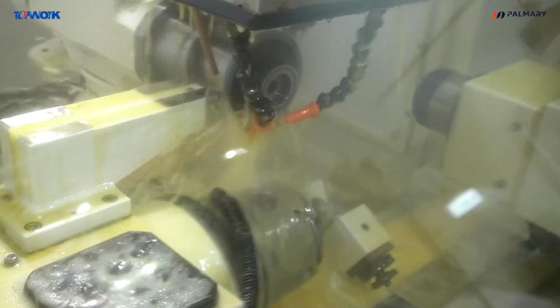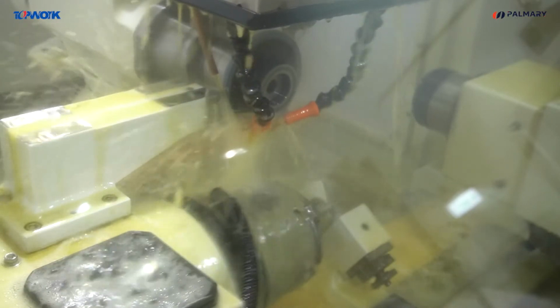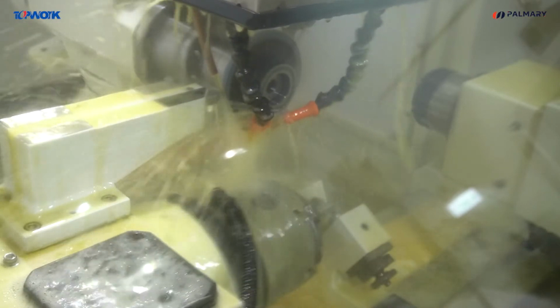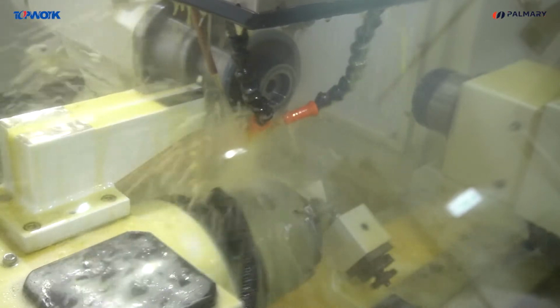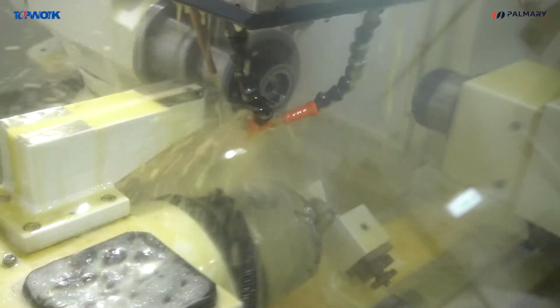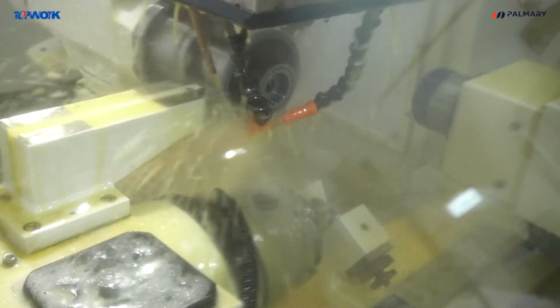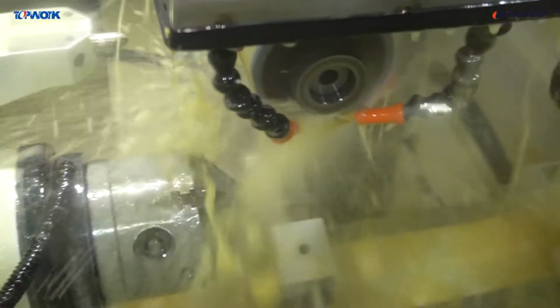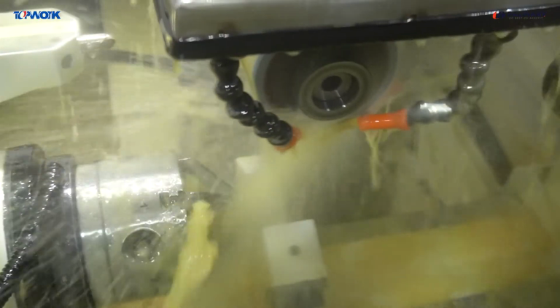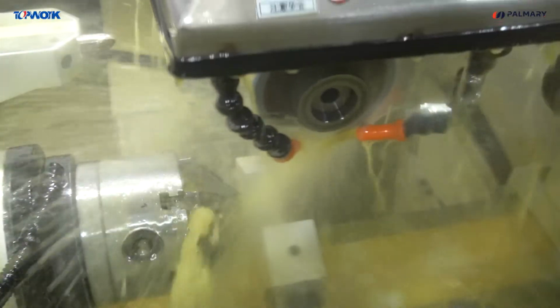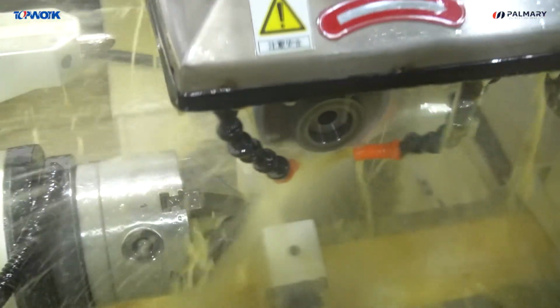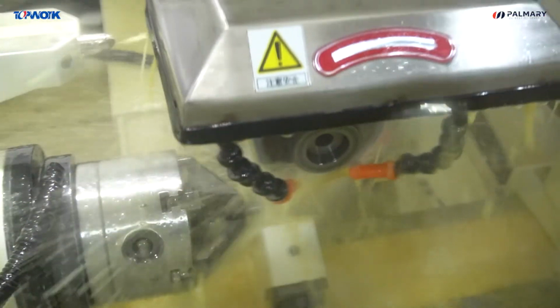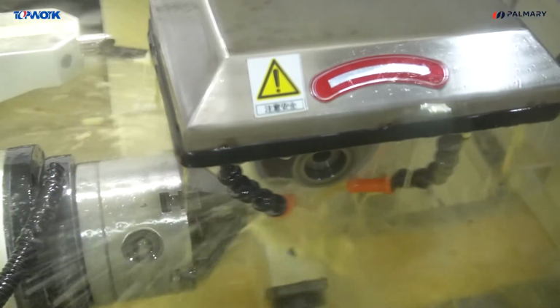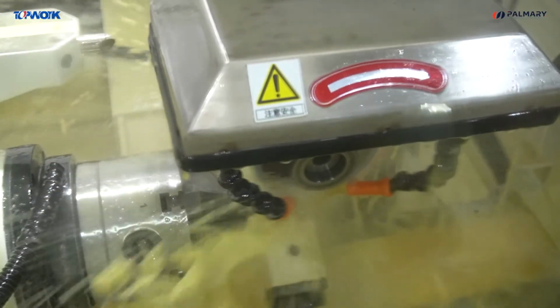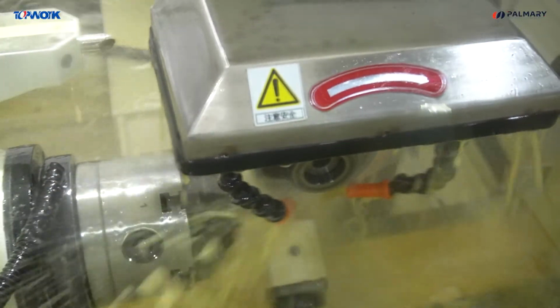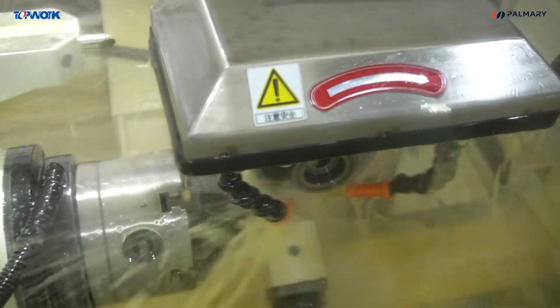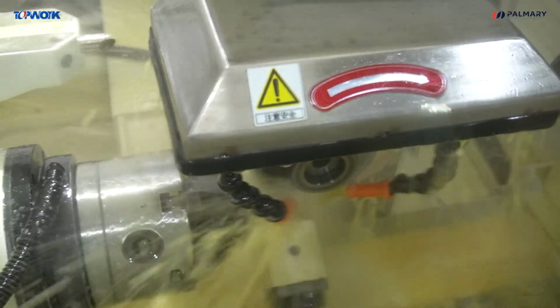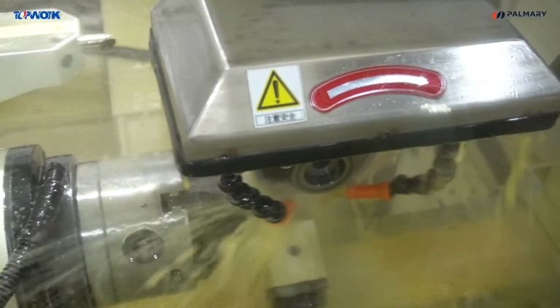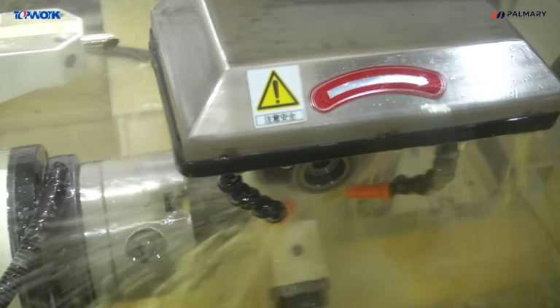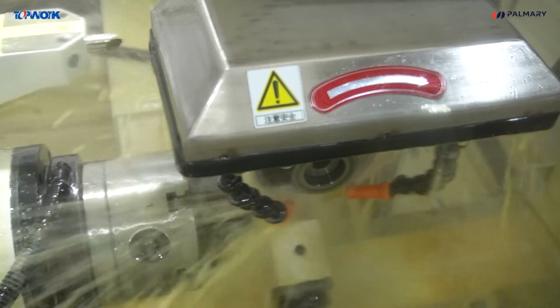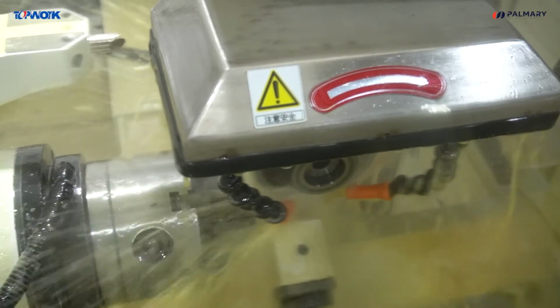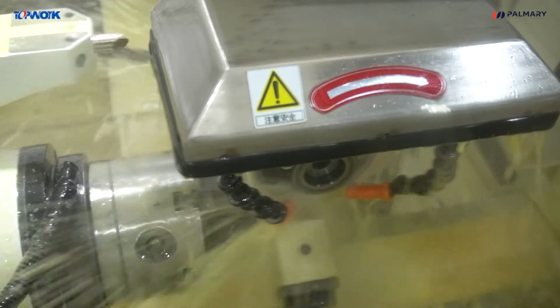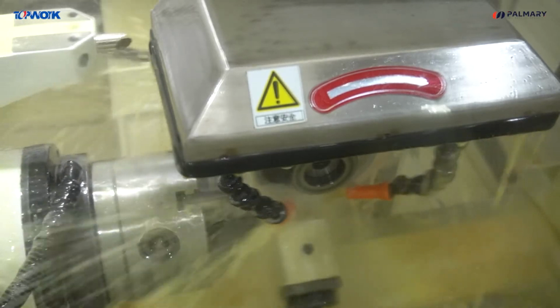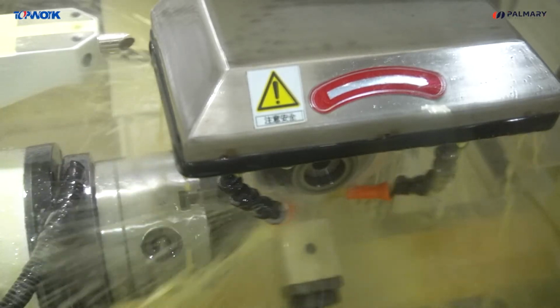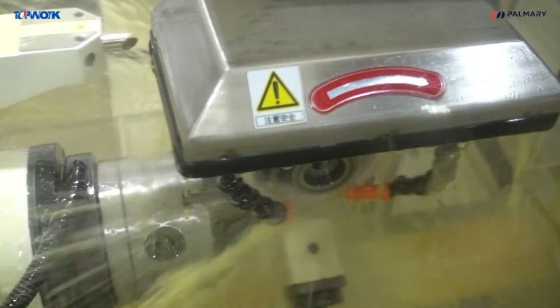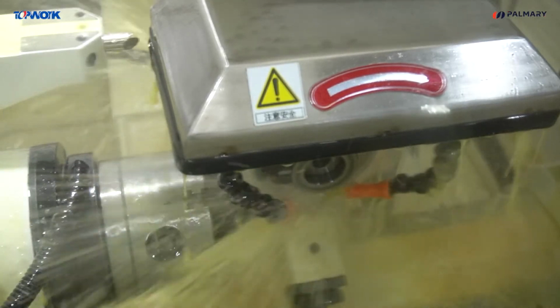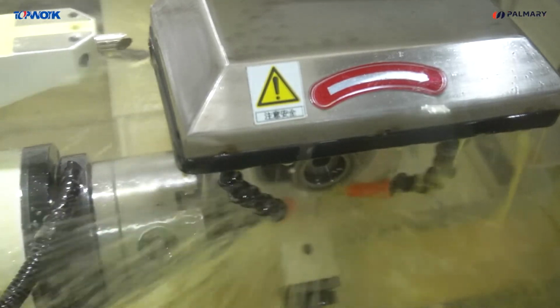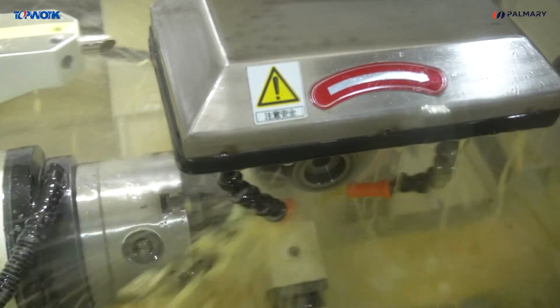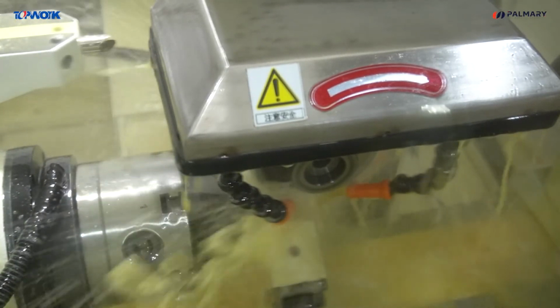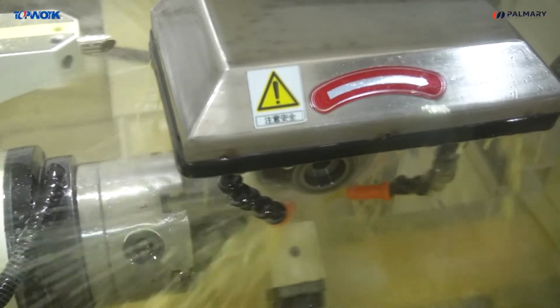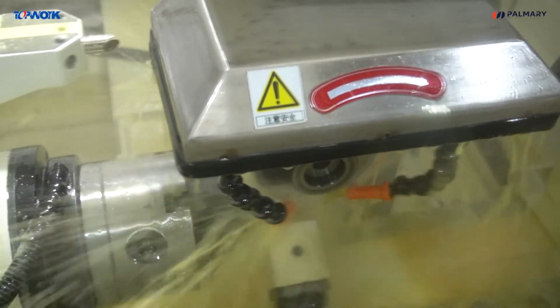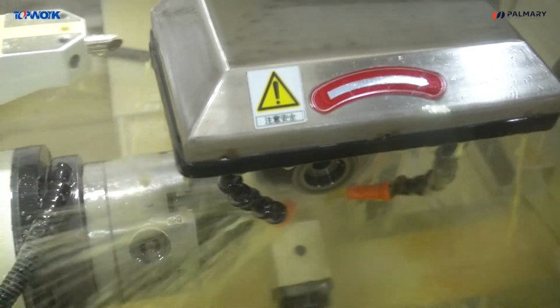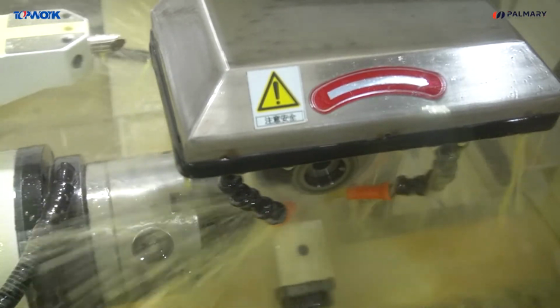So, the automatic conversion, dressing and grinding can be done at one time.